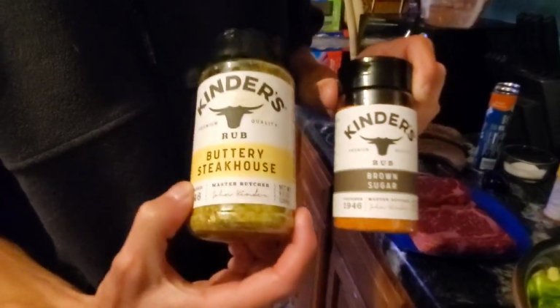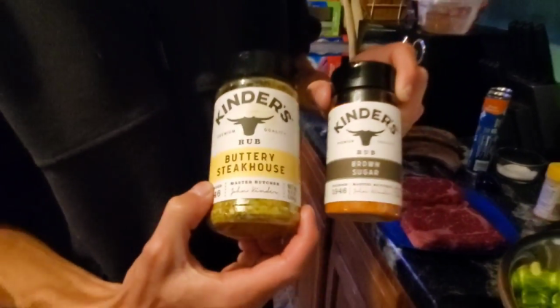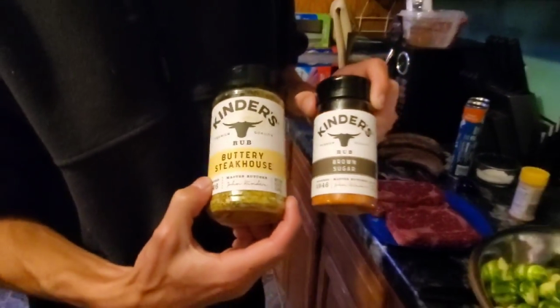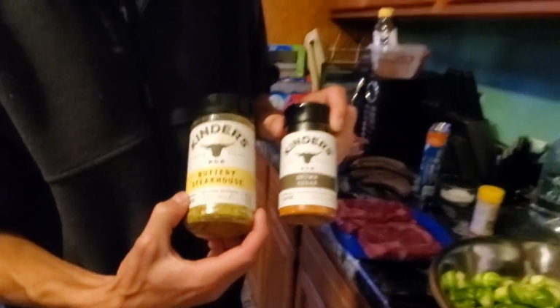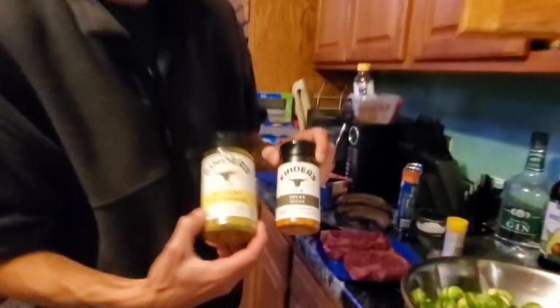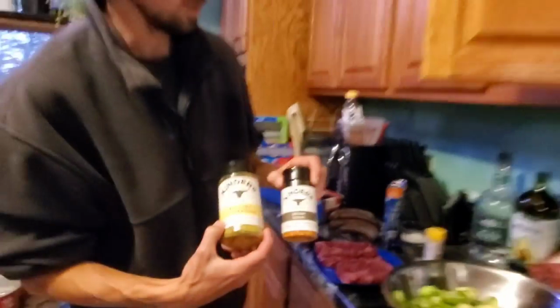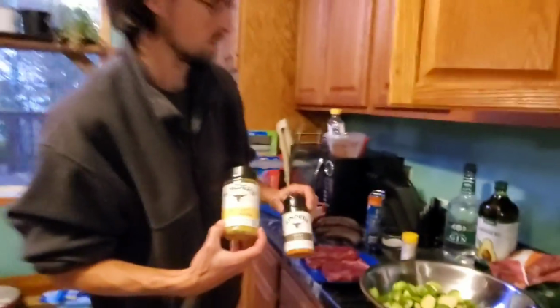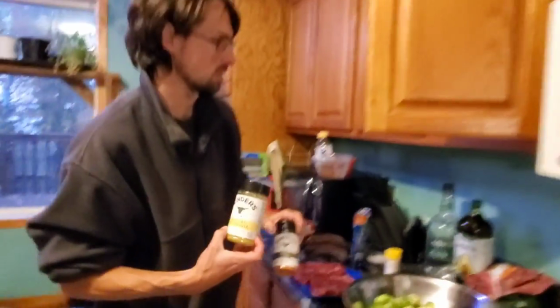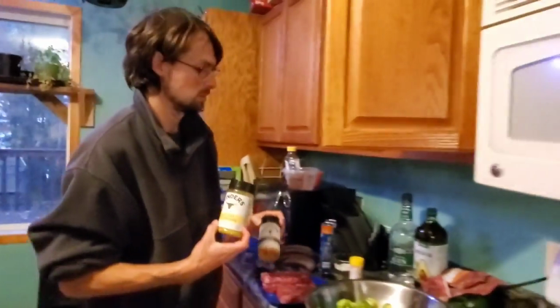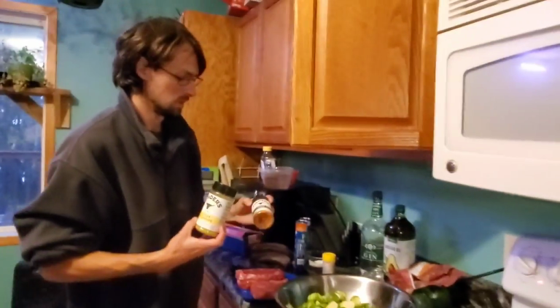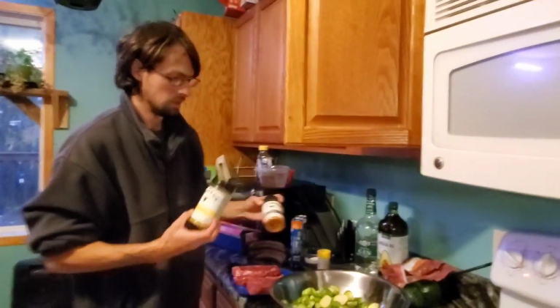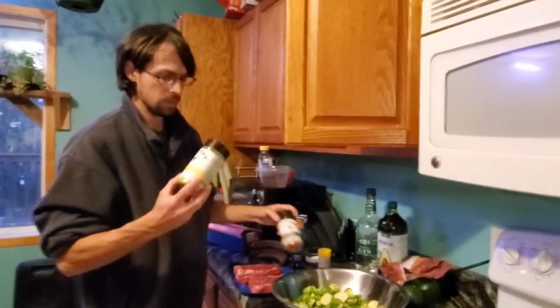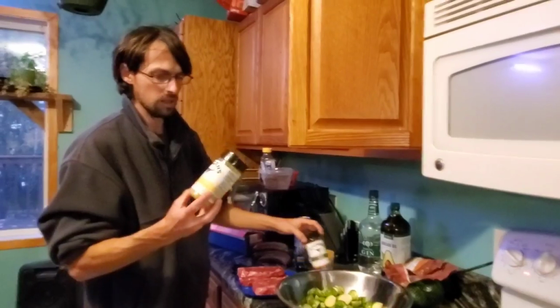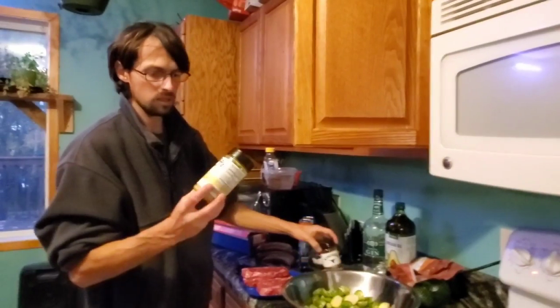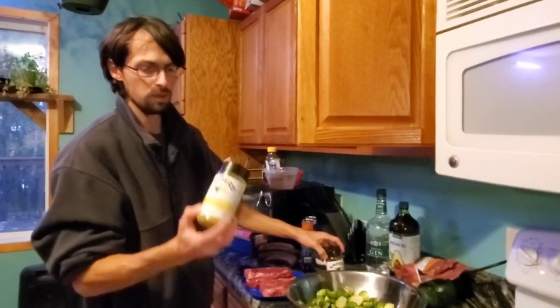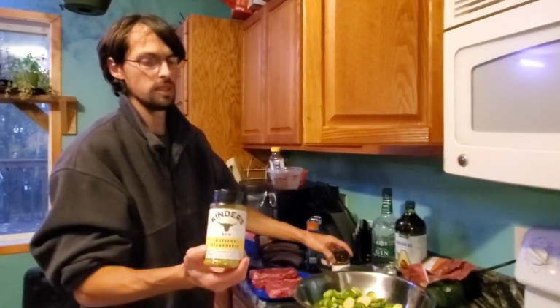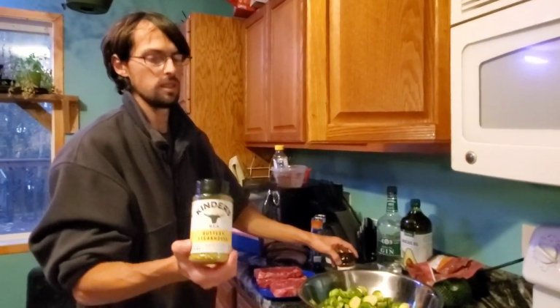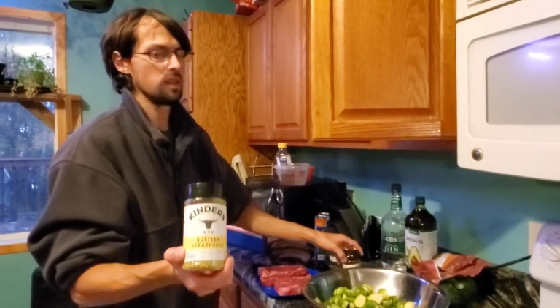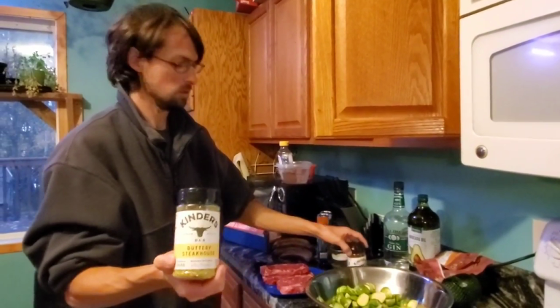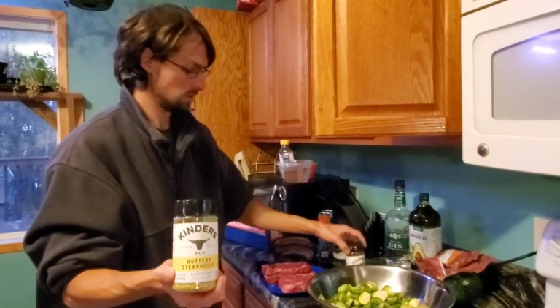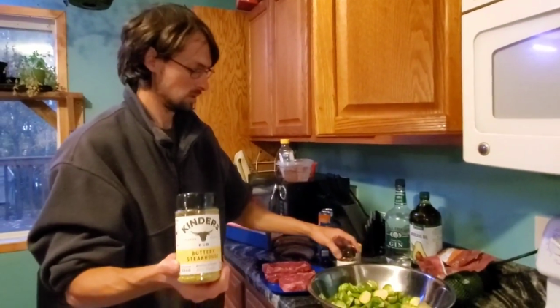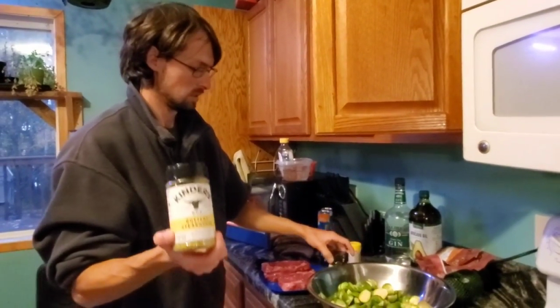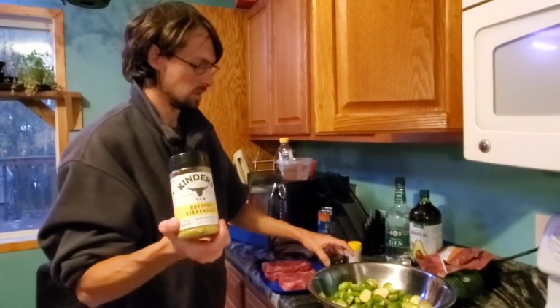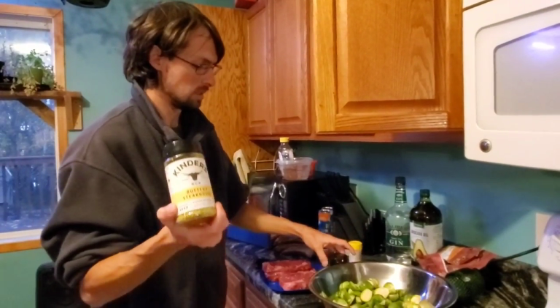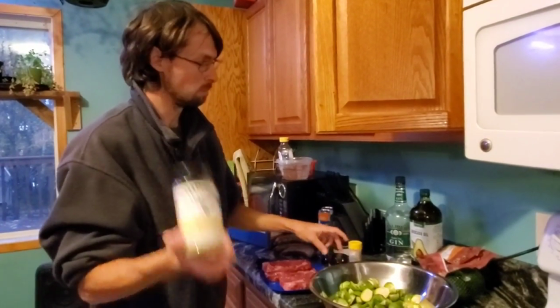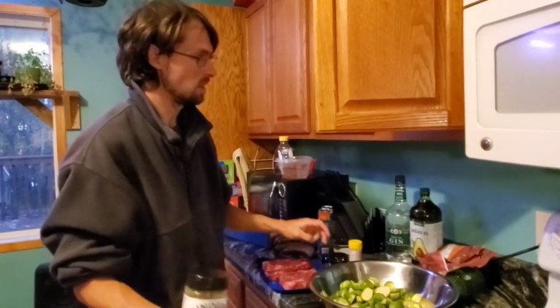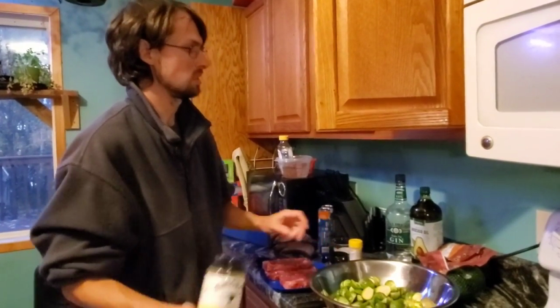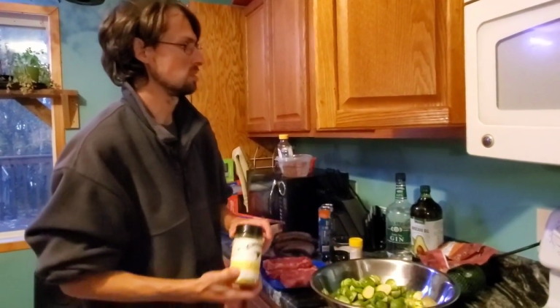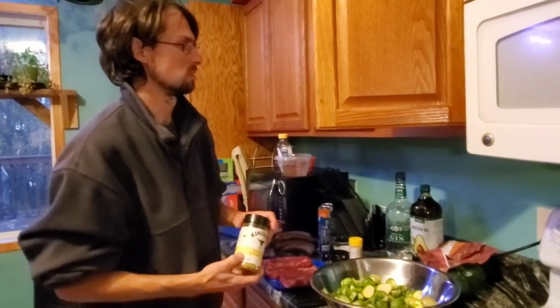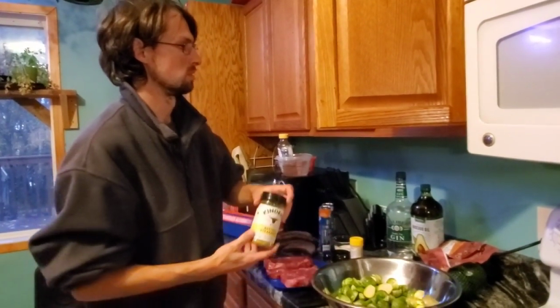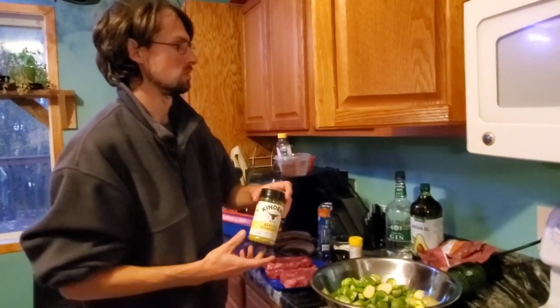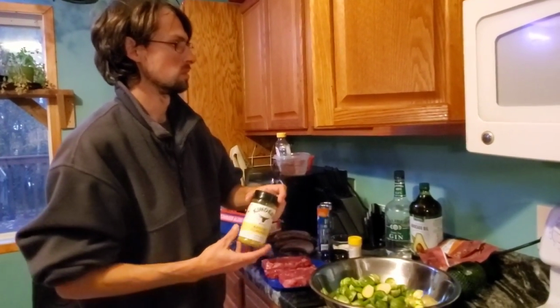These guys make some amazing seasoning — they're on the shelves at Walmart and Sam's Club. This buttery steakhouse seasoning is amazing; I think that one's my favorite.